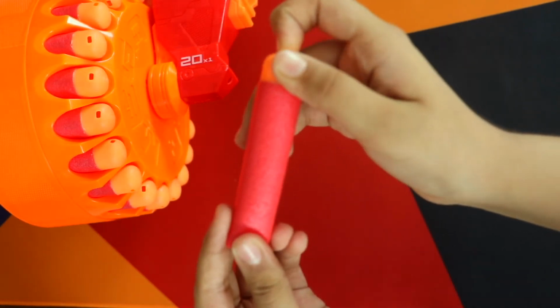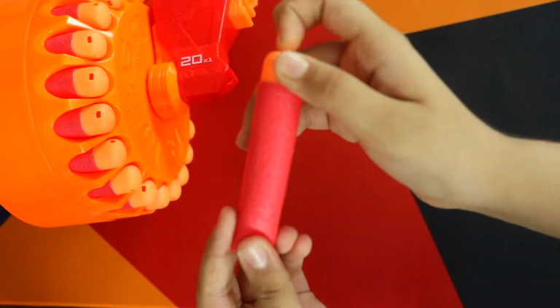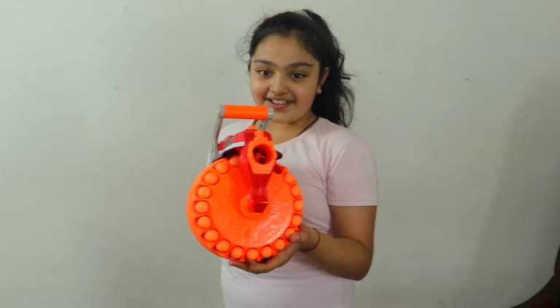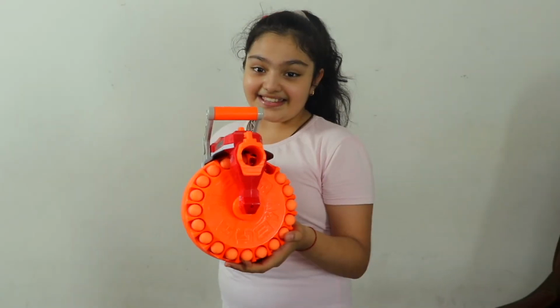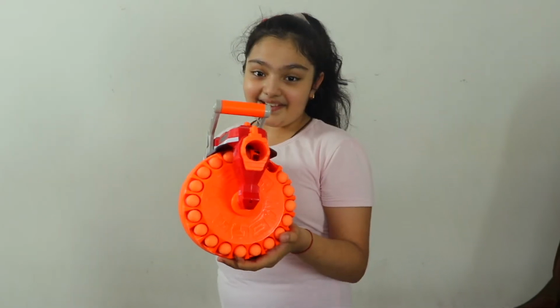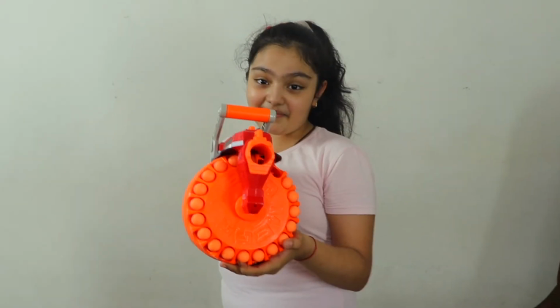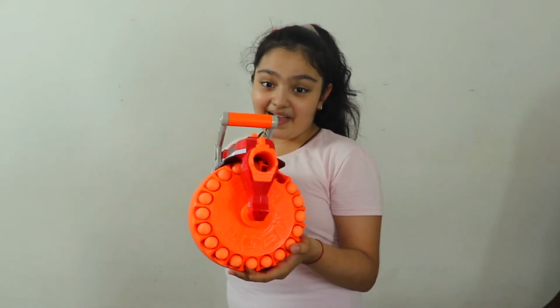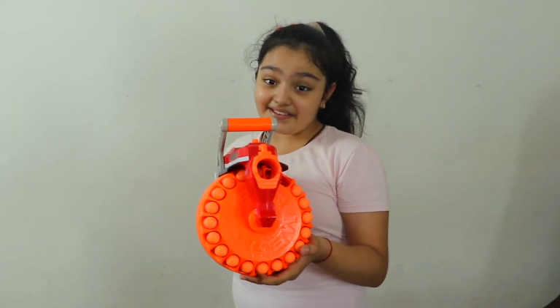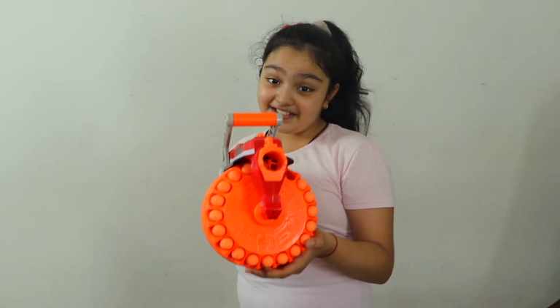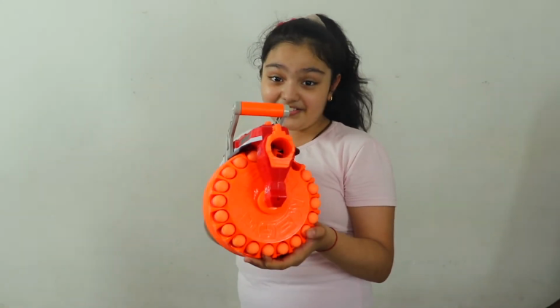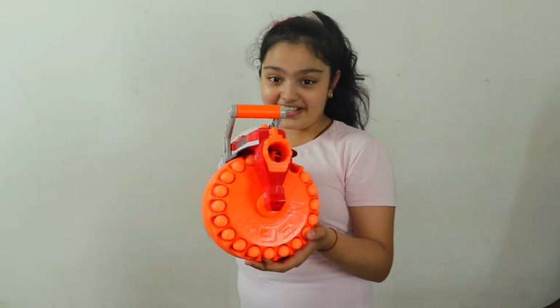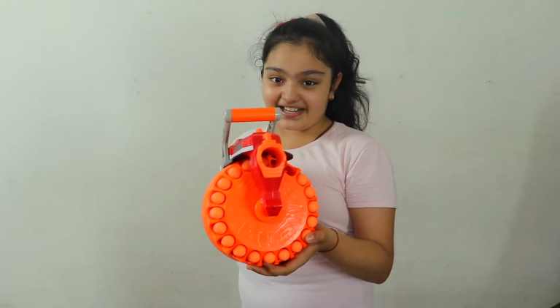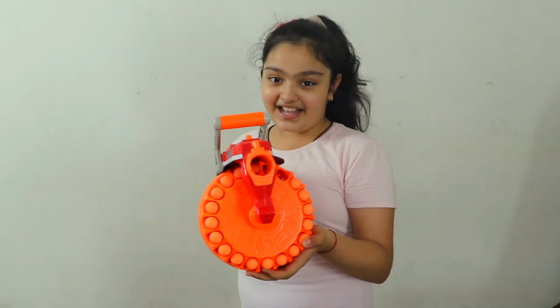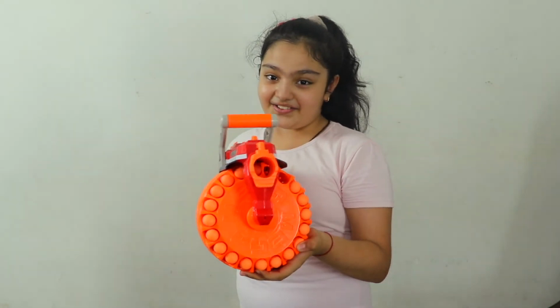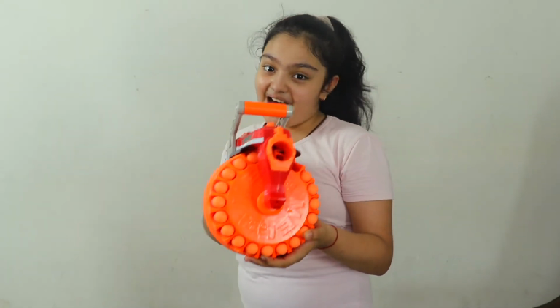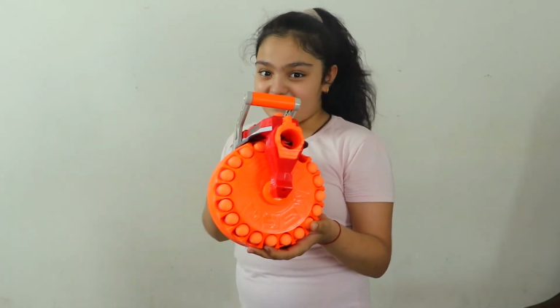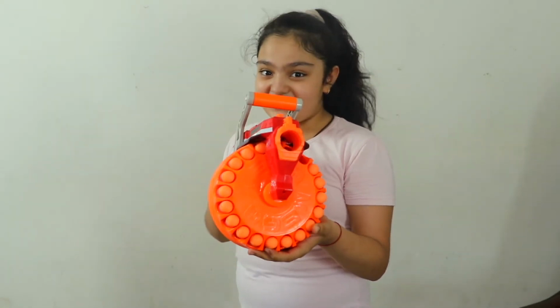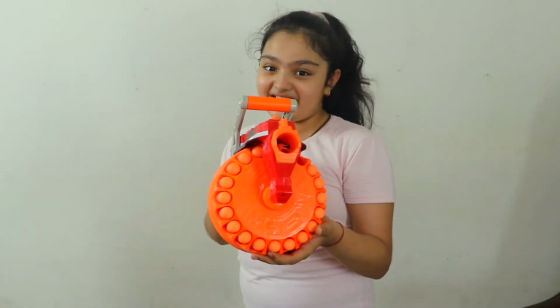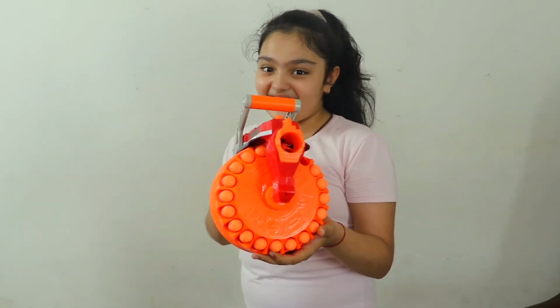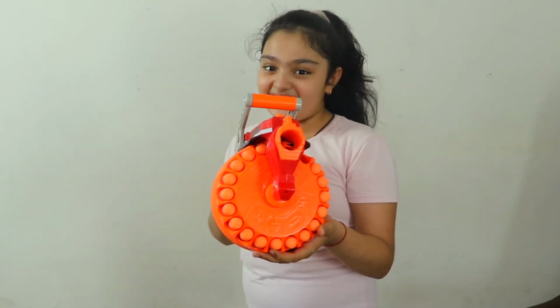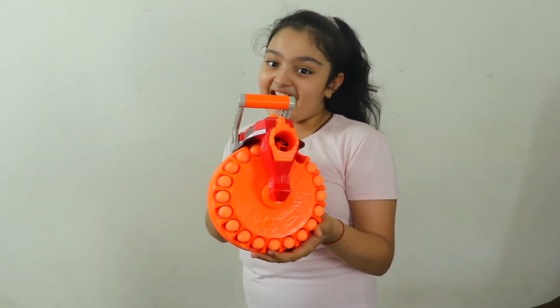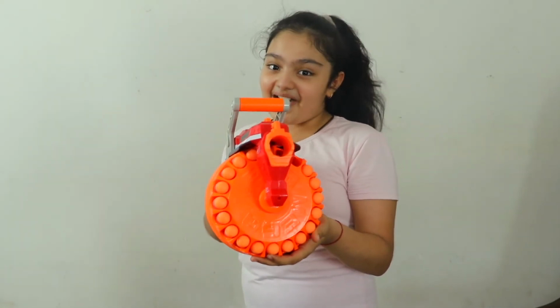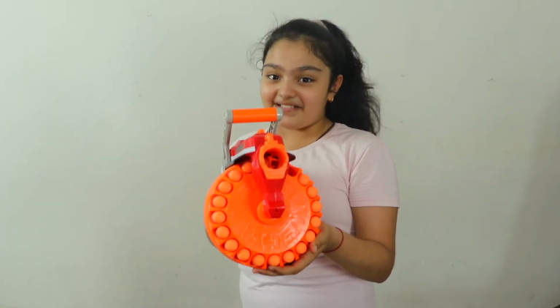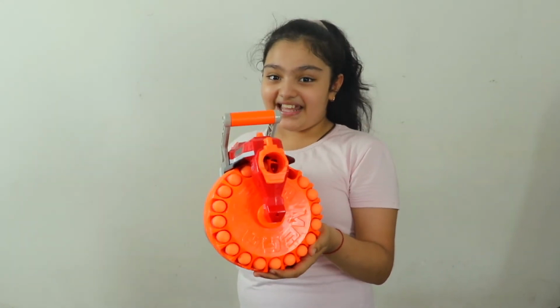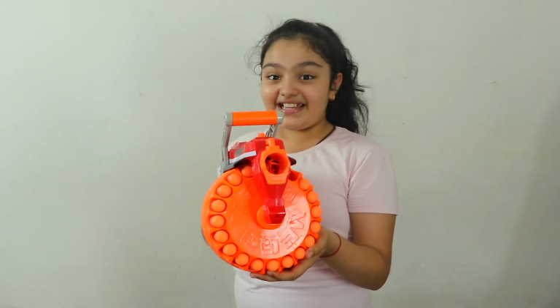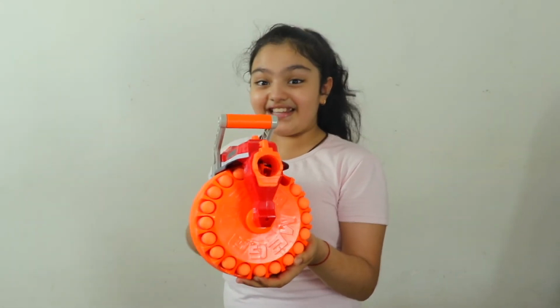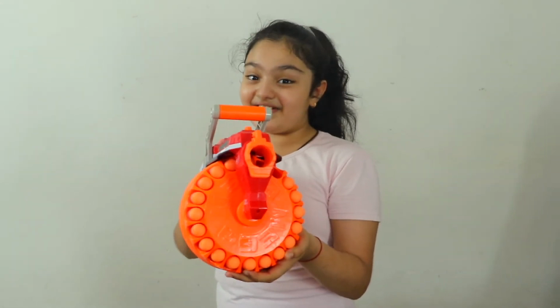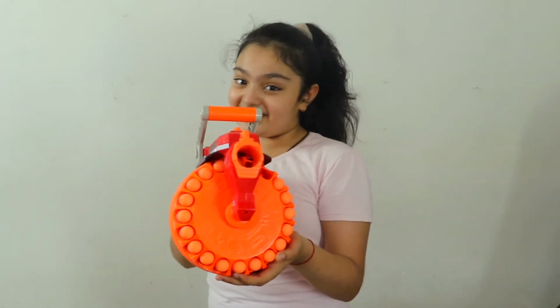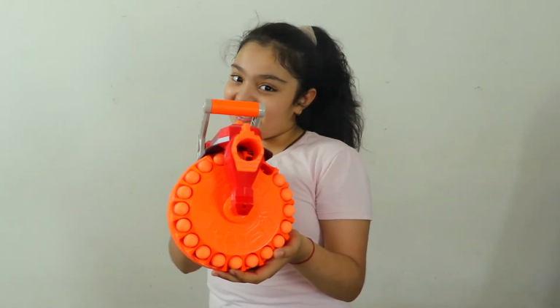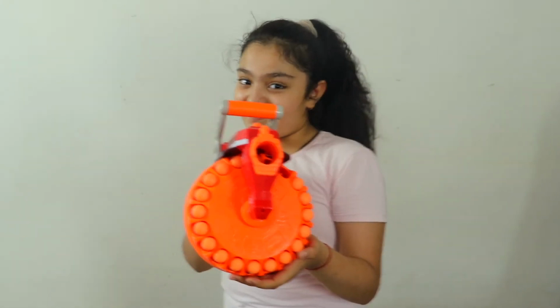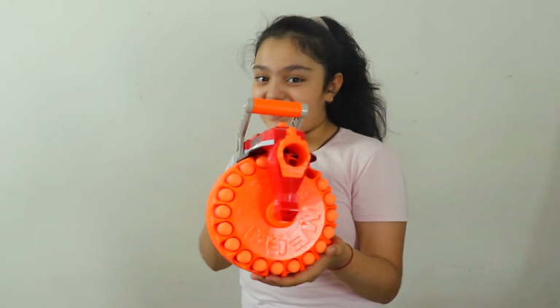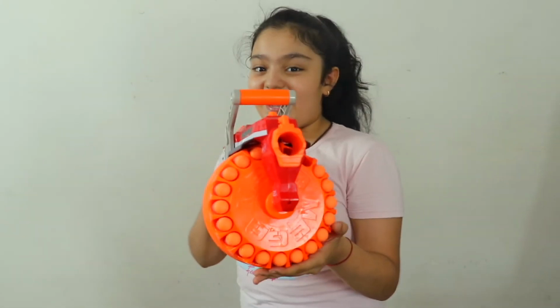So guys, I am going to shoot it and show you. I am going to shoot it and tell you whether it is scary or not.